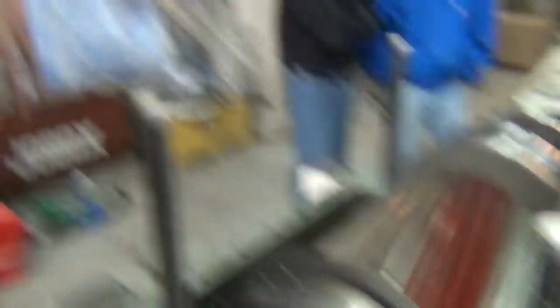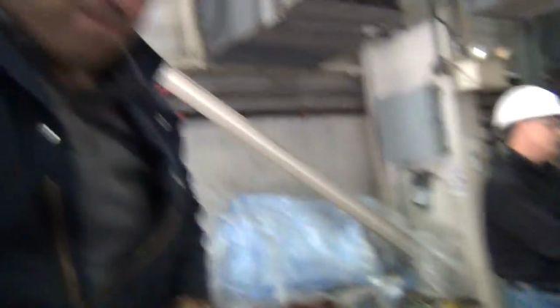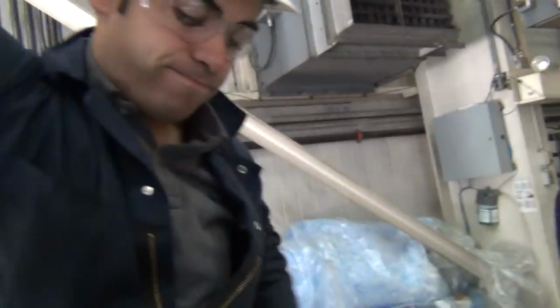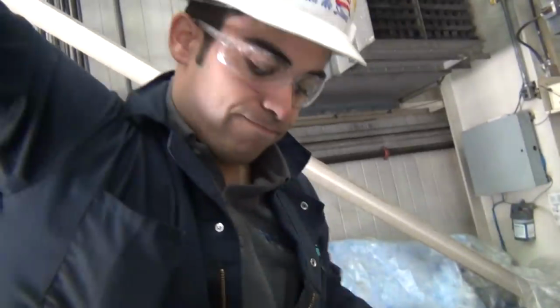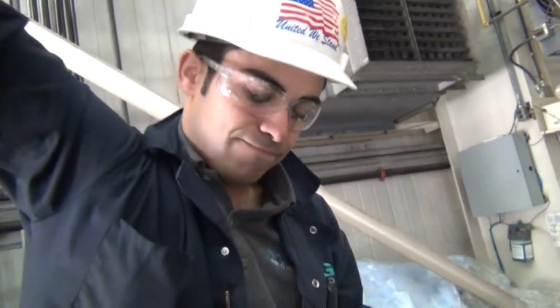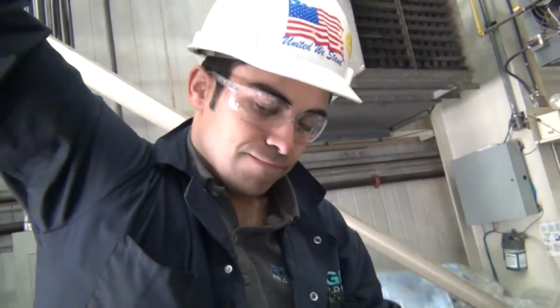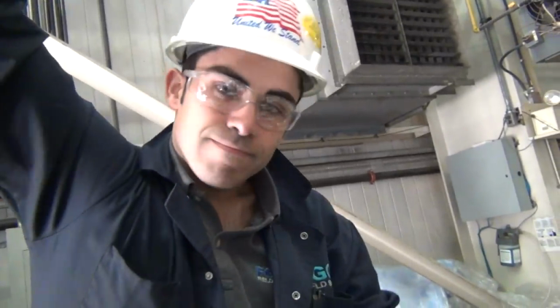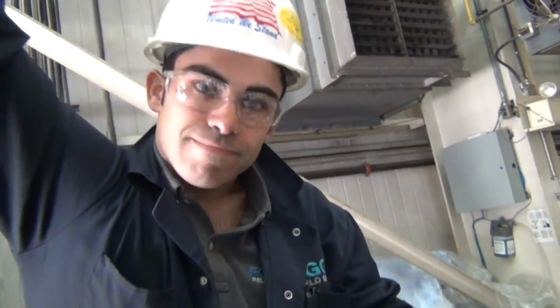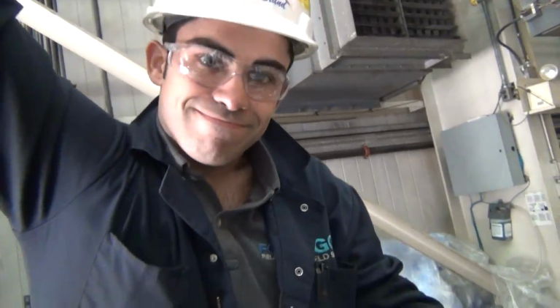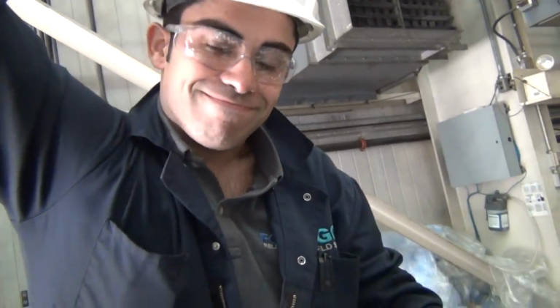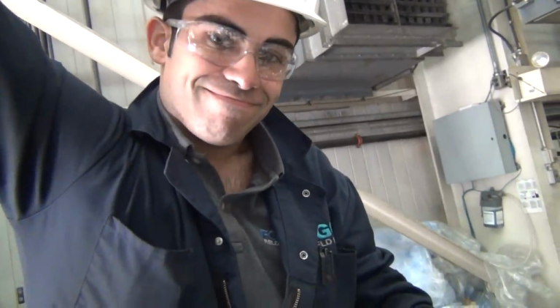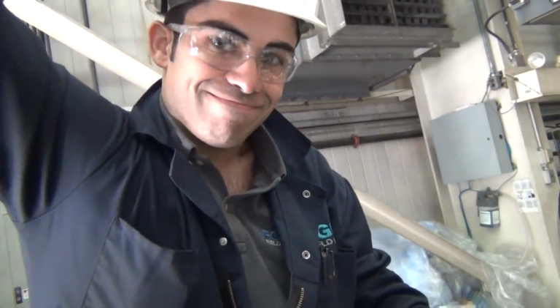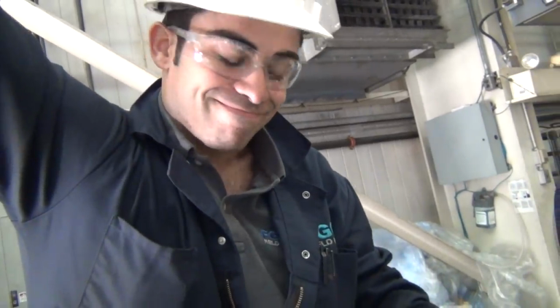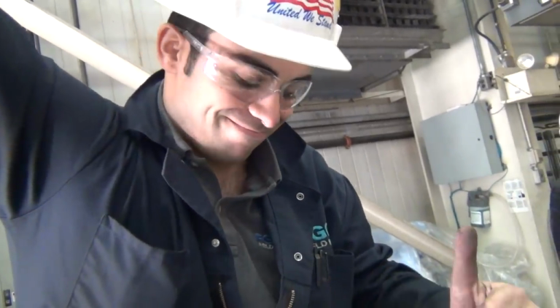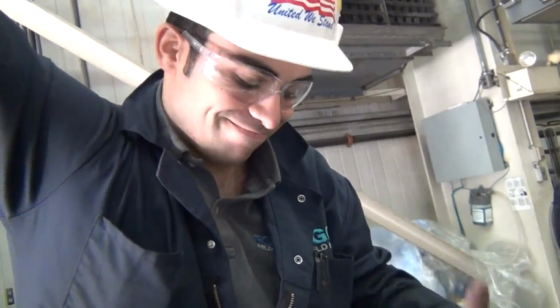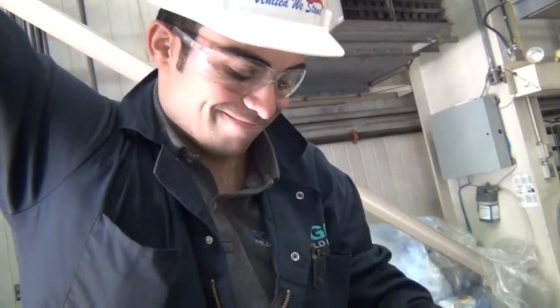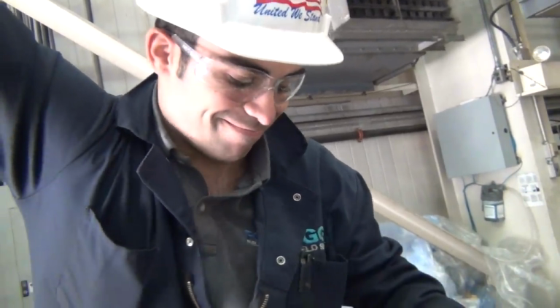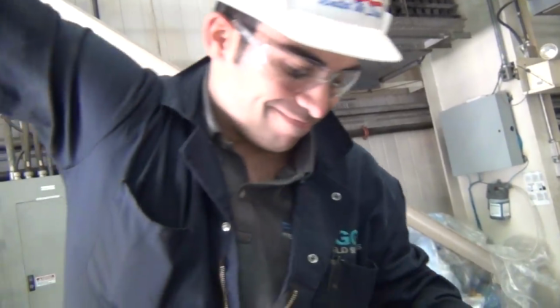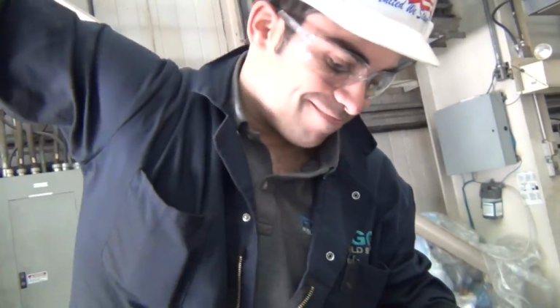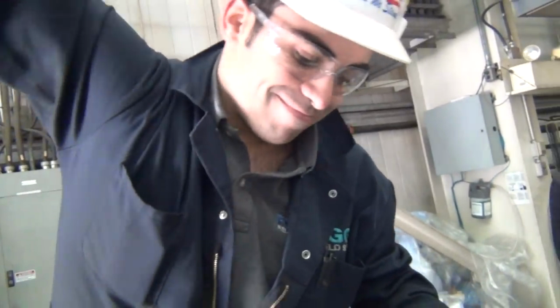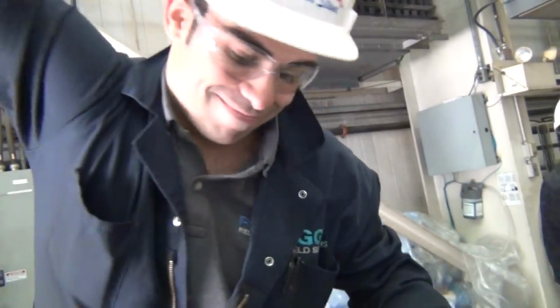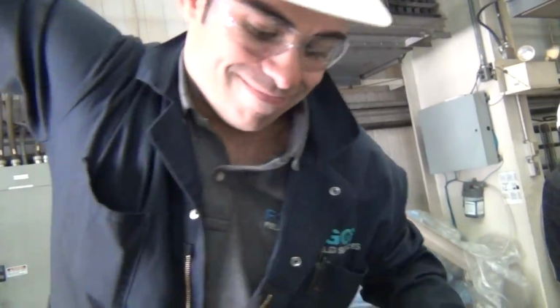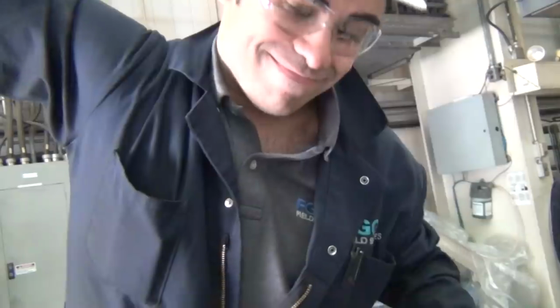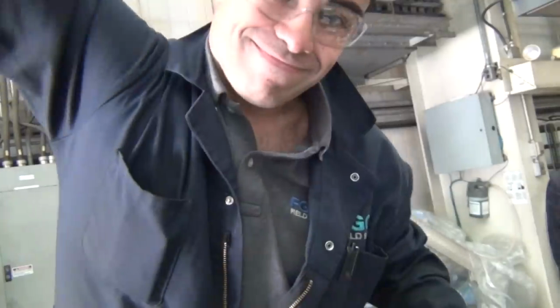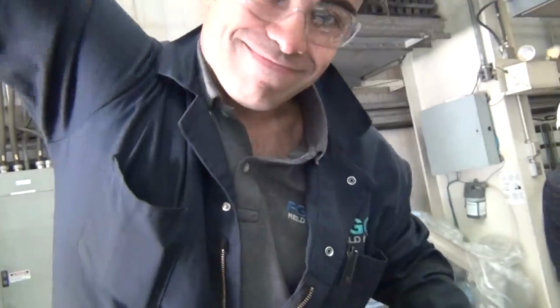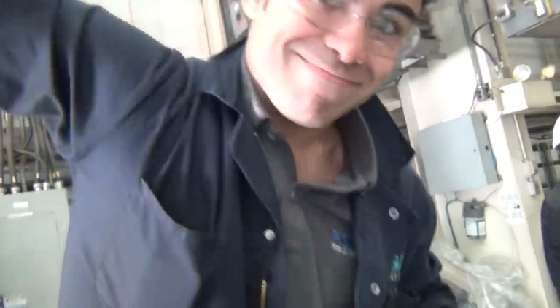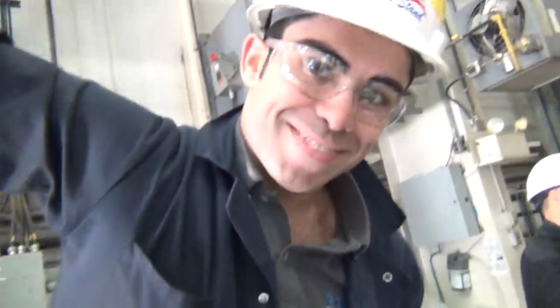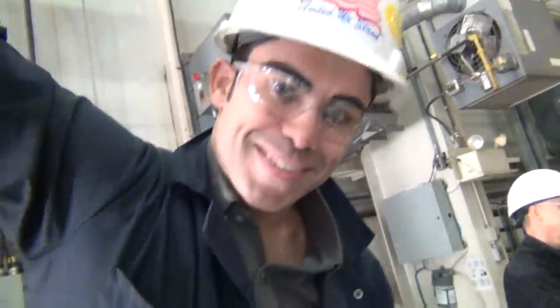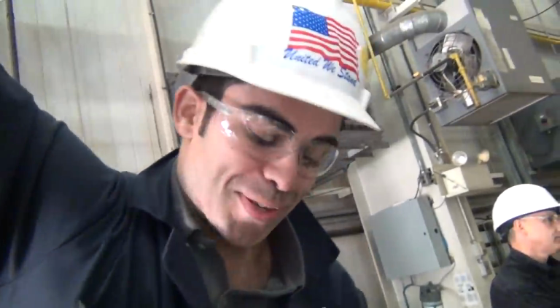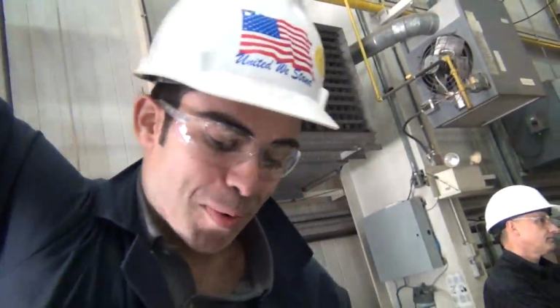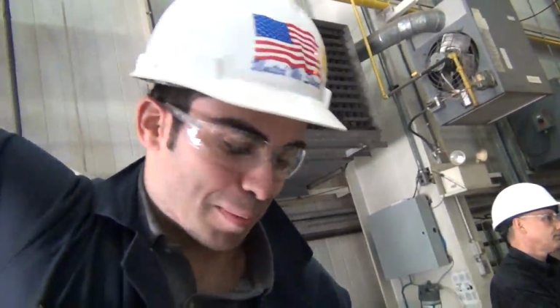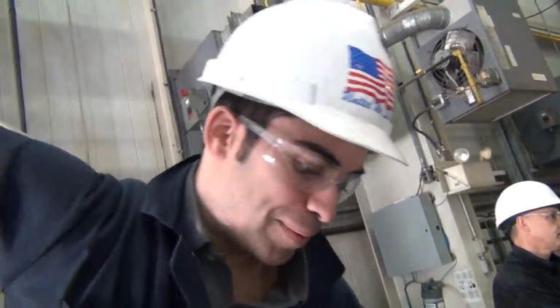Alright, that was Marco from FGGS at Turbine Cake. Thank you very much. Thank you, Marco.